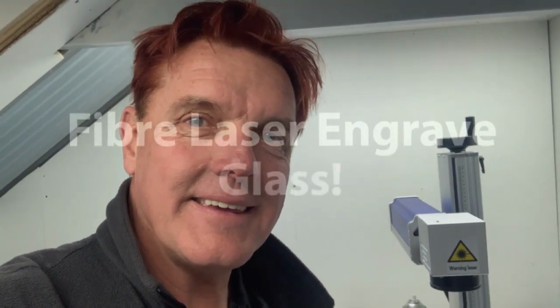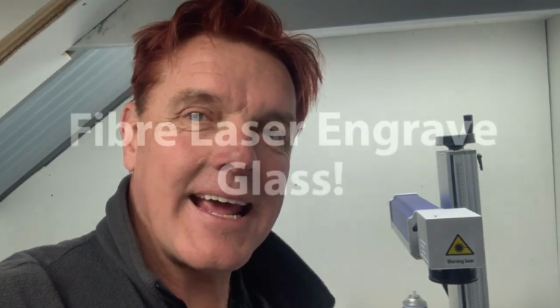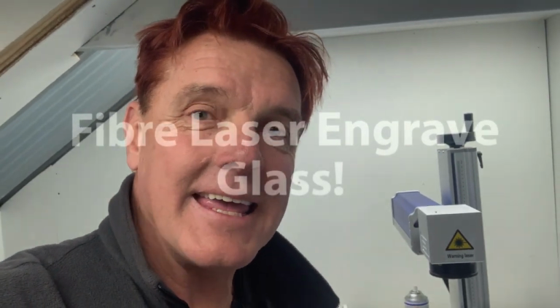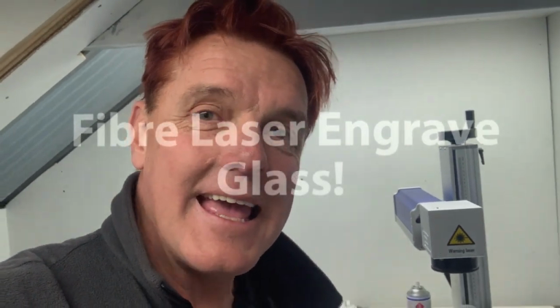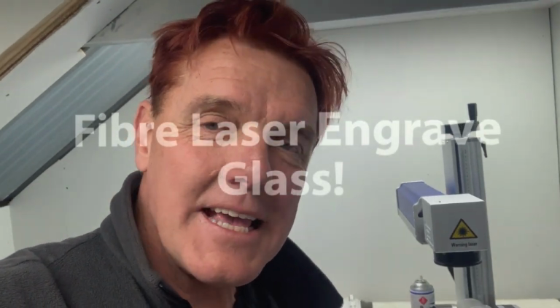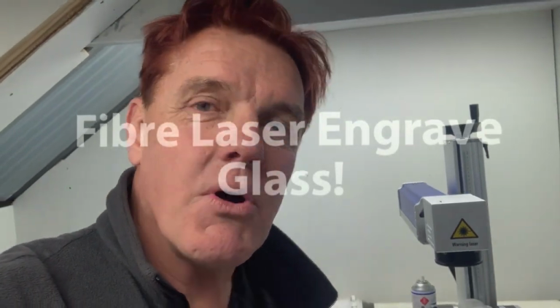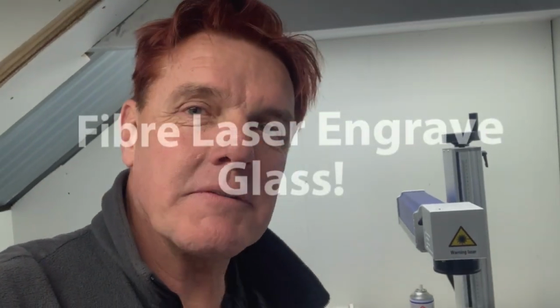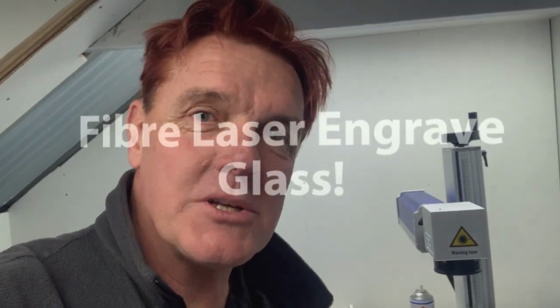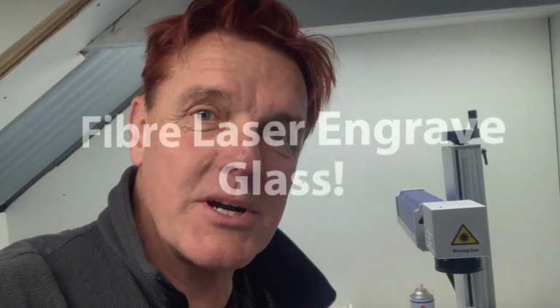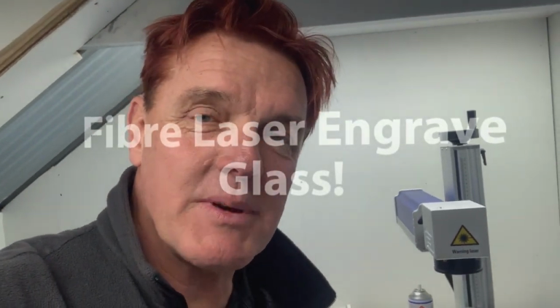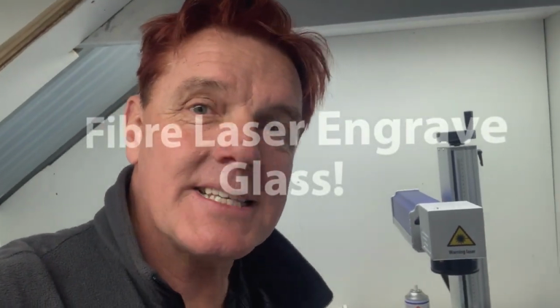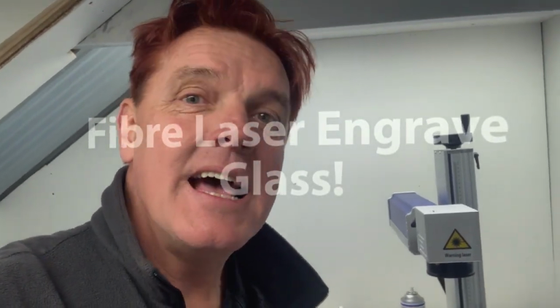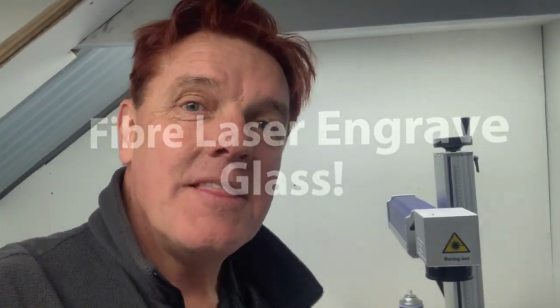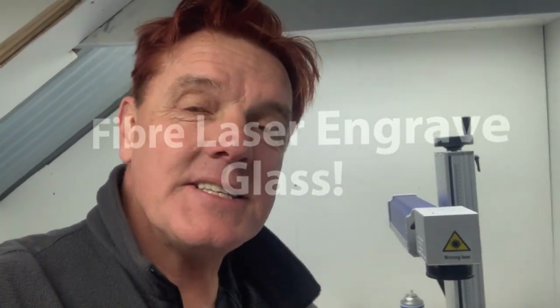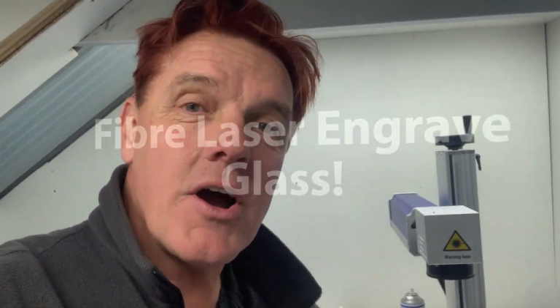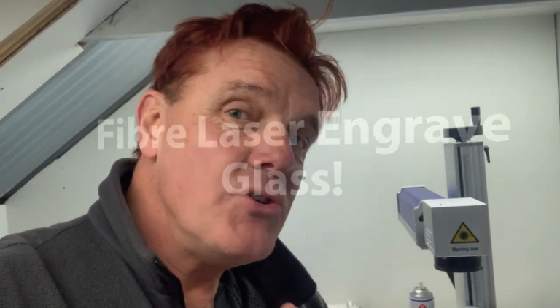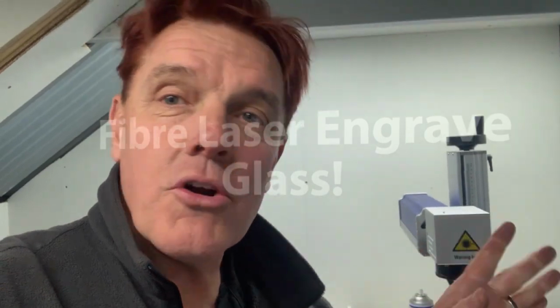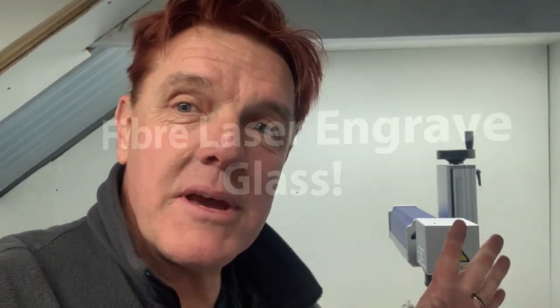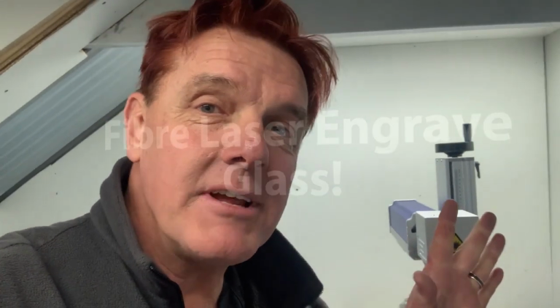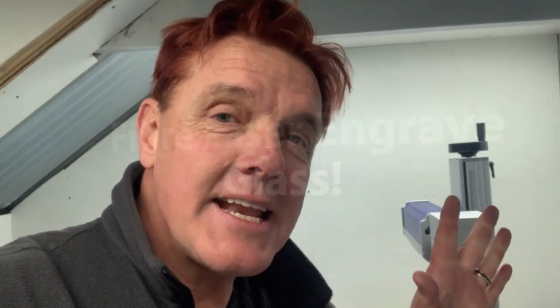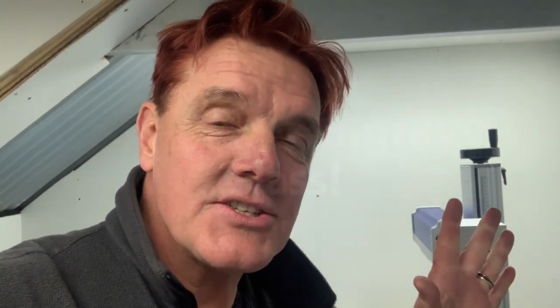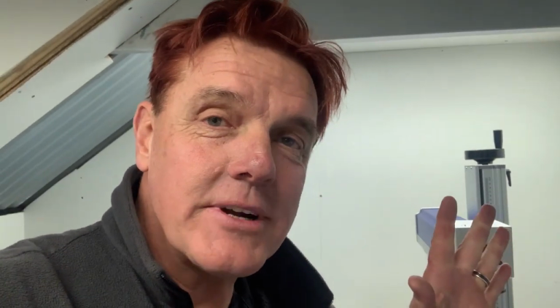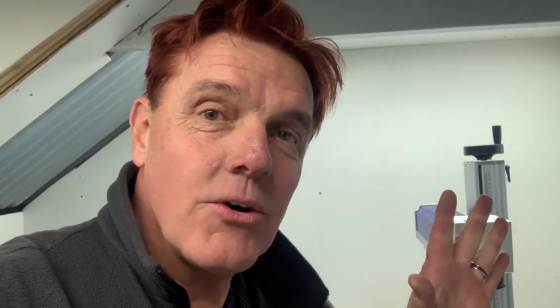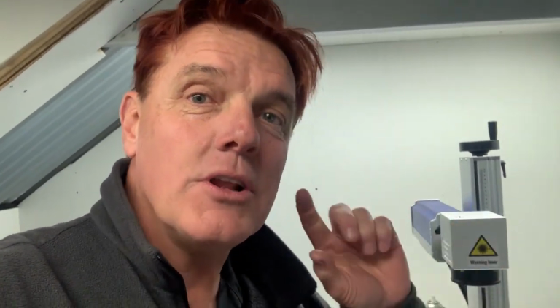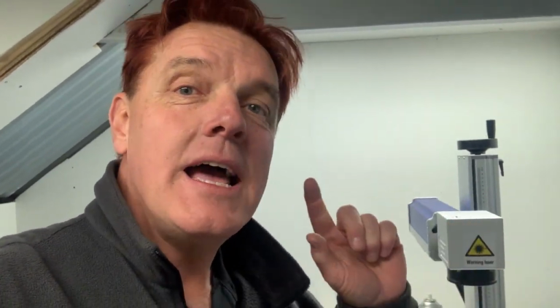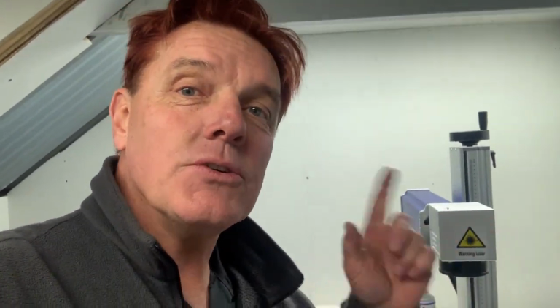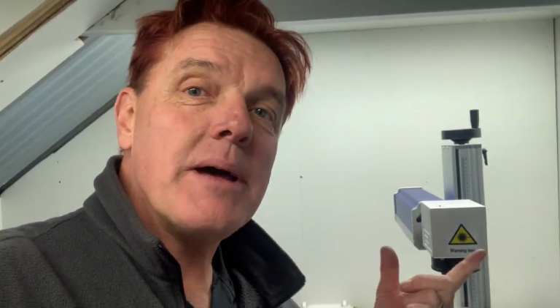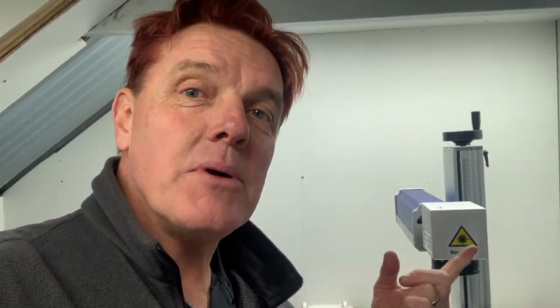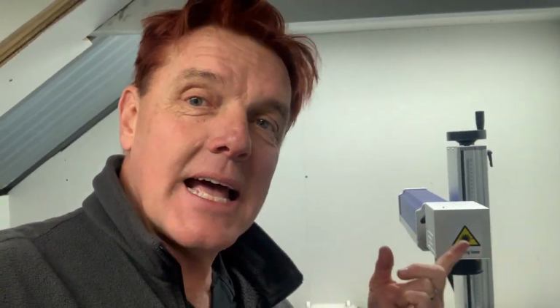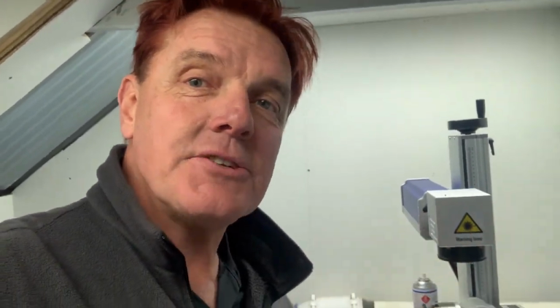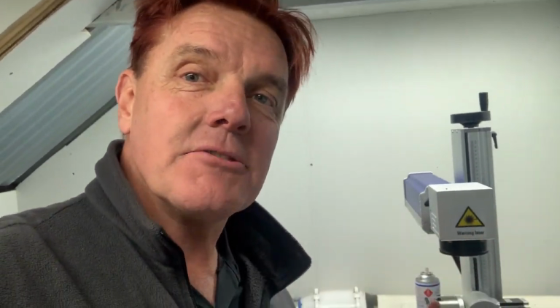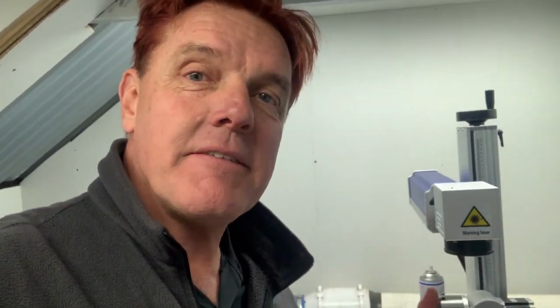G'day, here's Mike from Aussie Mike's Bees. This time it's not a bee related story at all — it's all about my laser engraver.